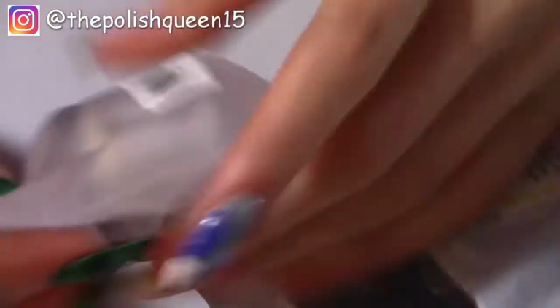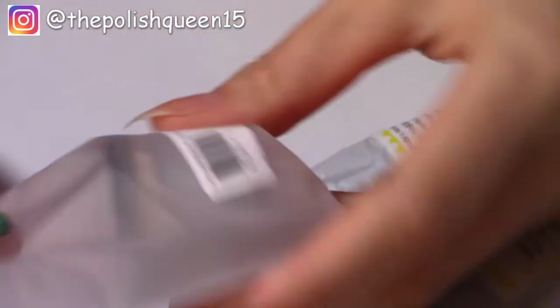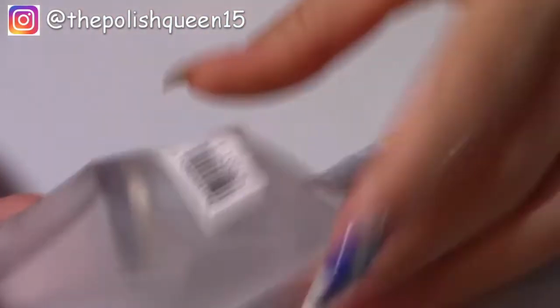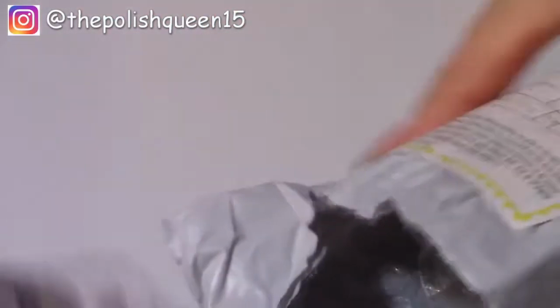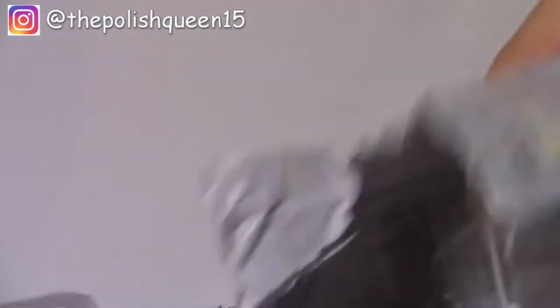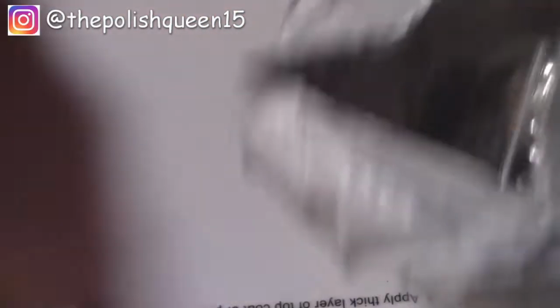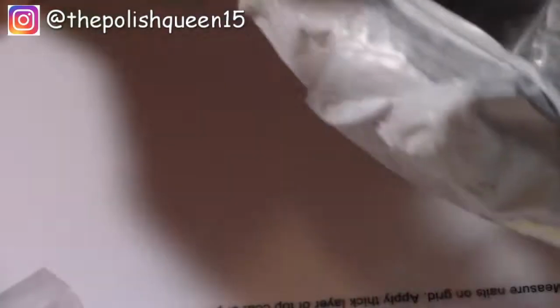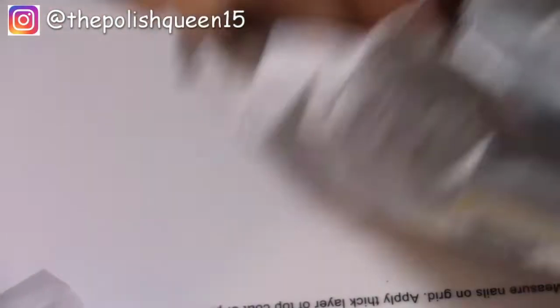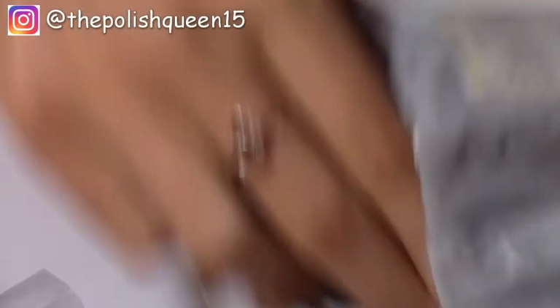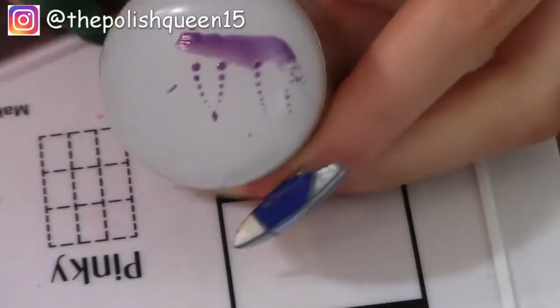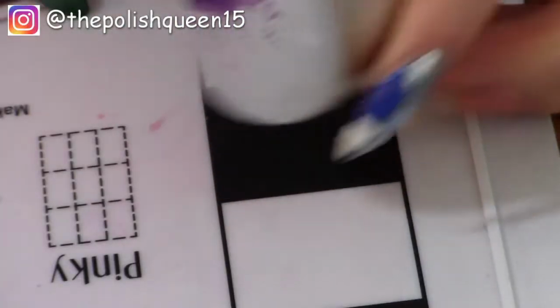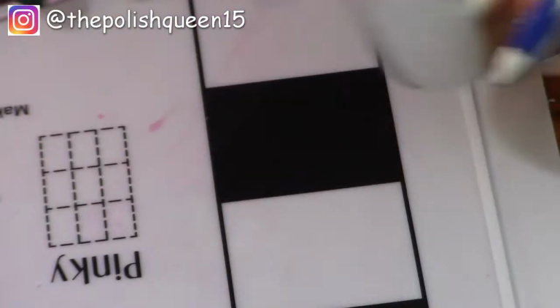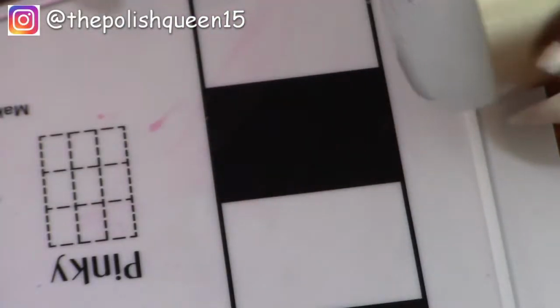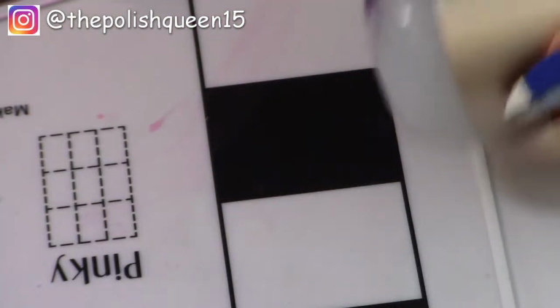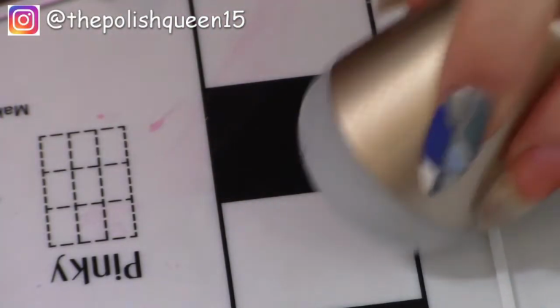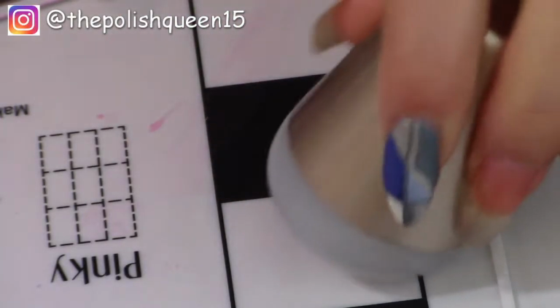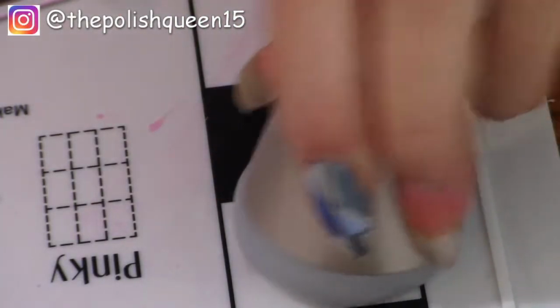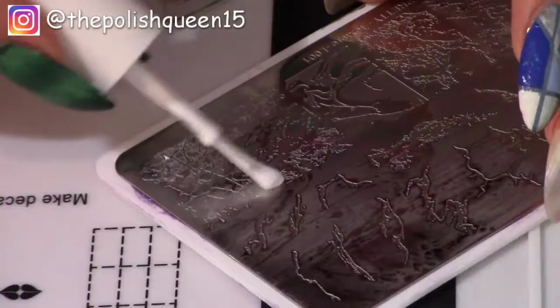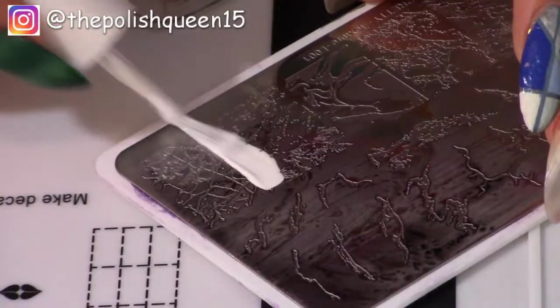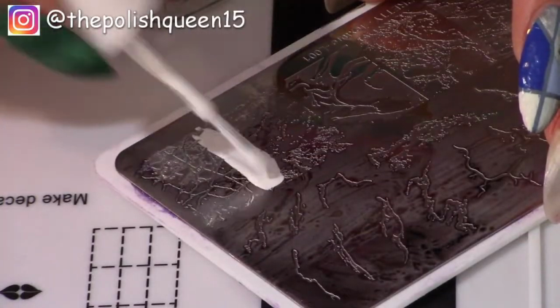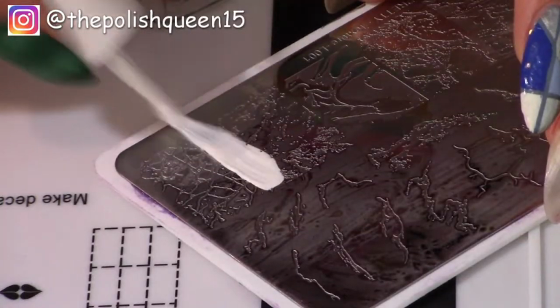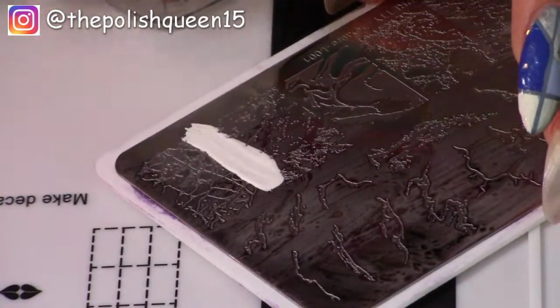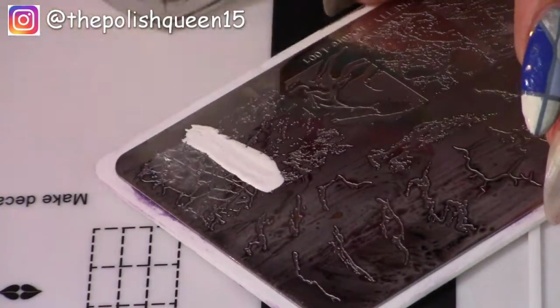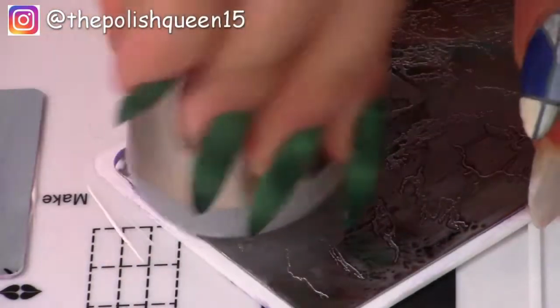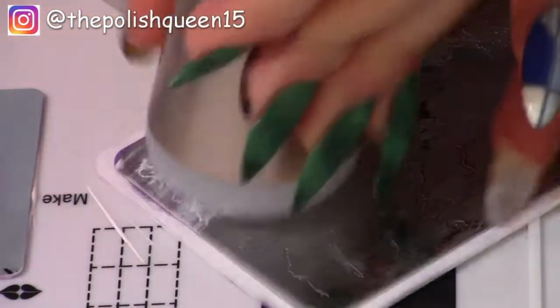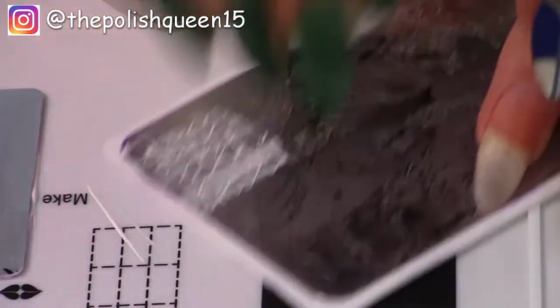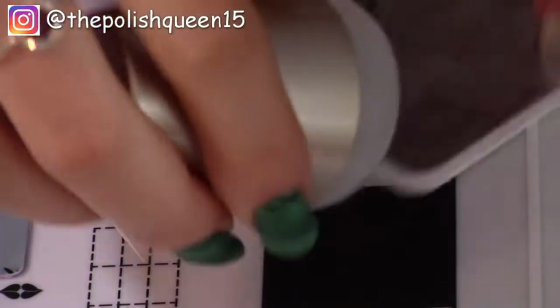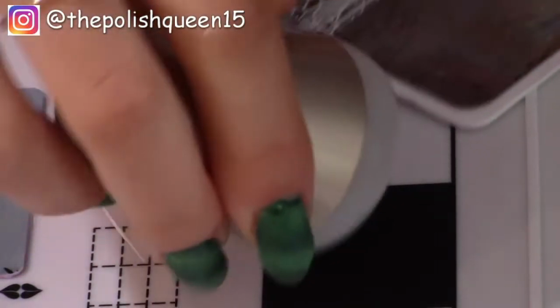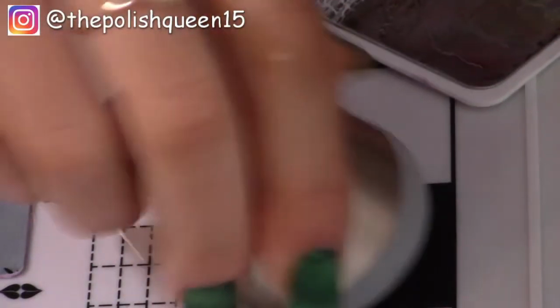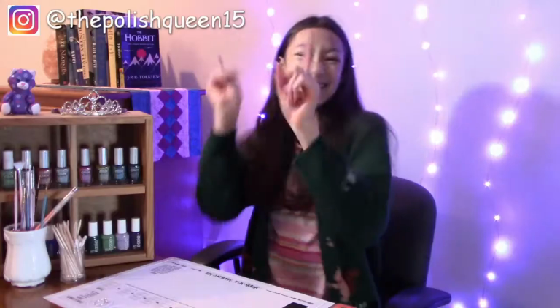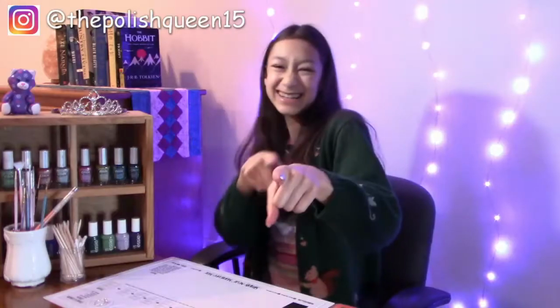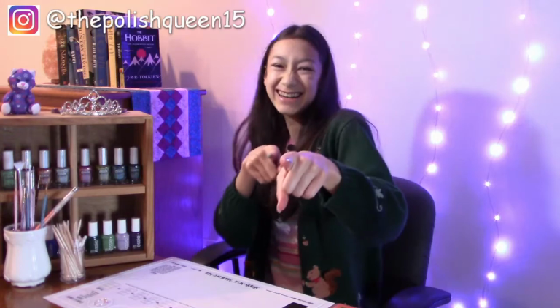In this video I'm doing a Born Pretty haul 2019 and we're going to try out some Born Pretty nail art stamping plates. Let's go!